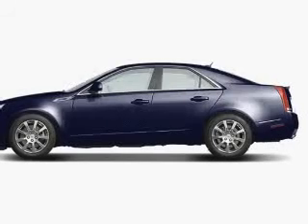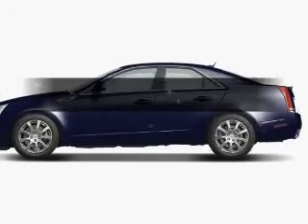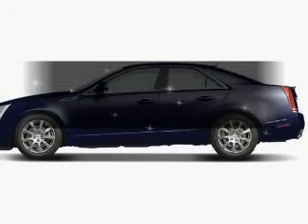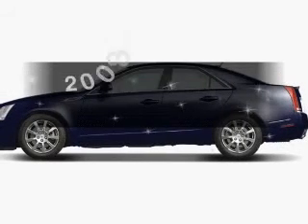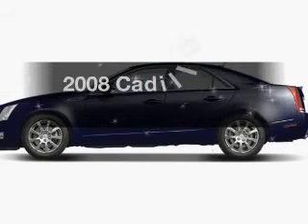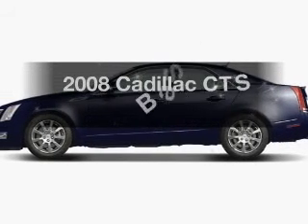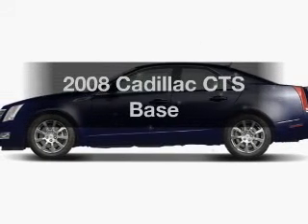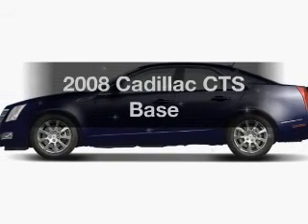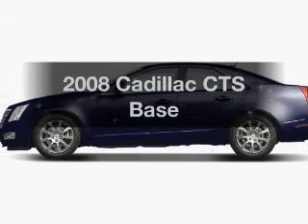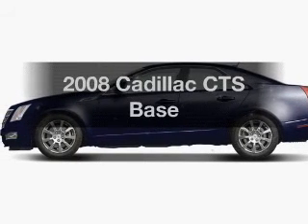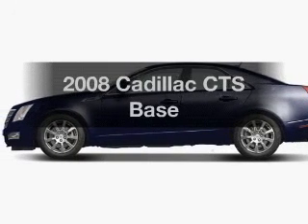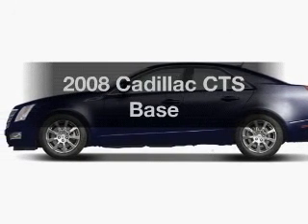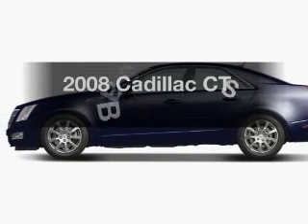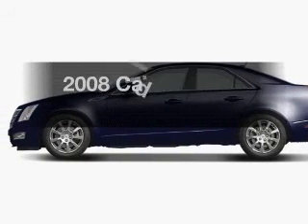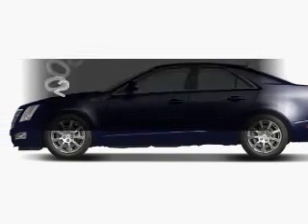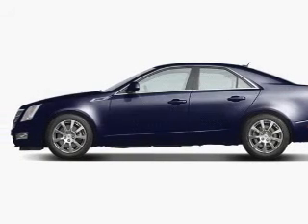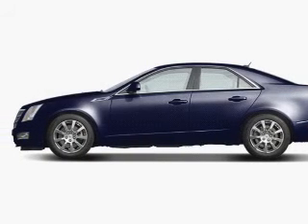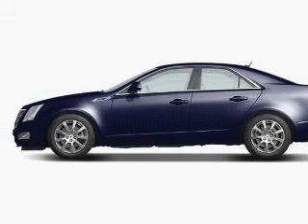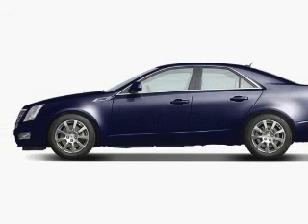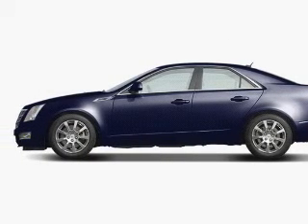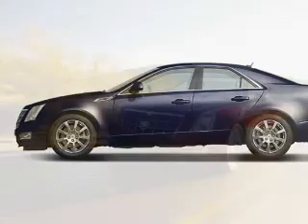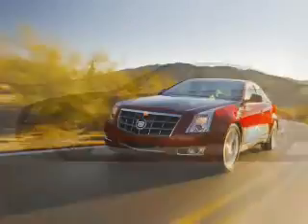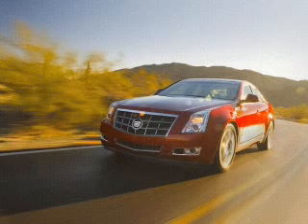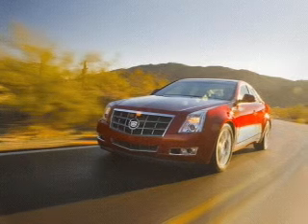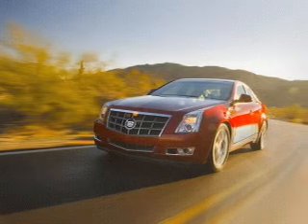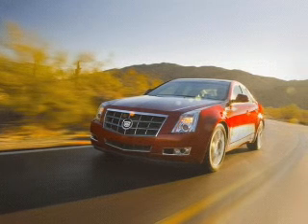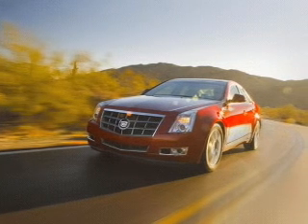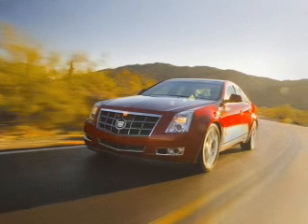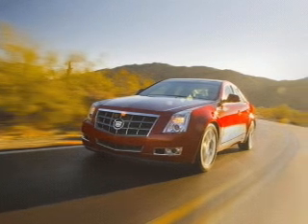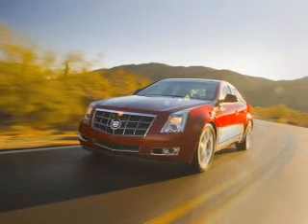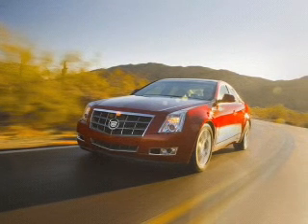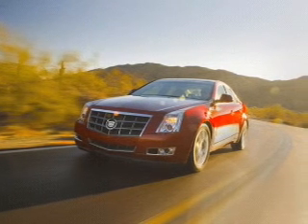Get noticed in this 2008 Cadillac CTS. If you're looking for a first-rate auto, this one could be yours today.